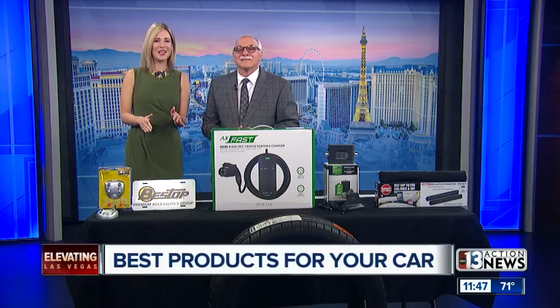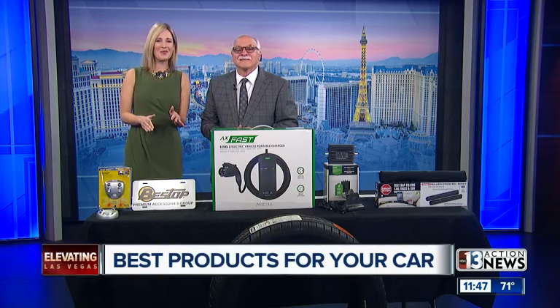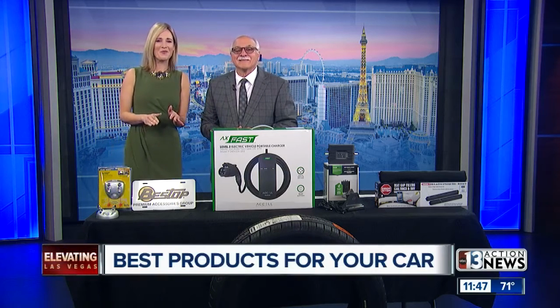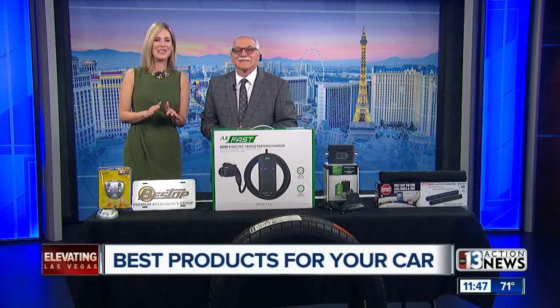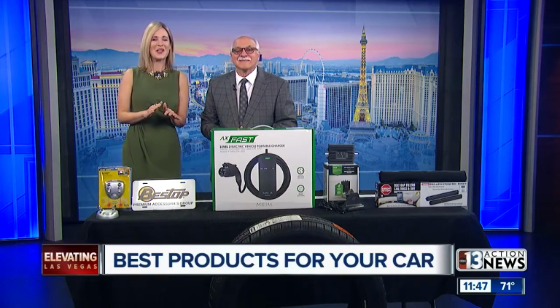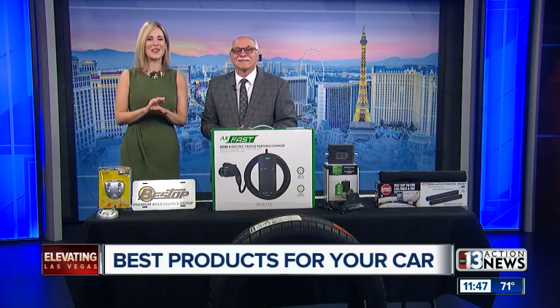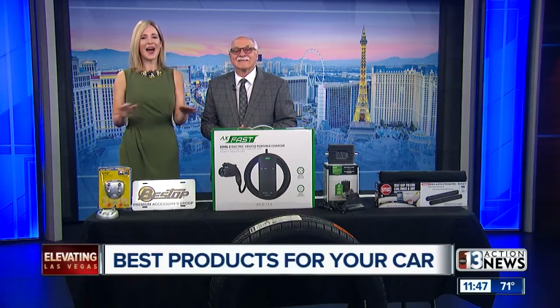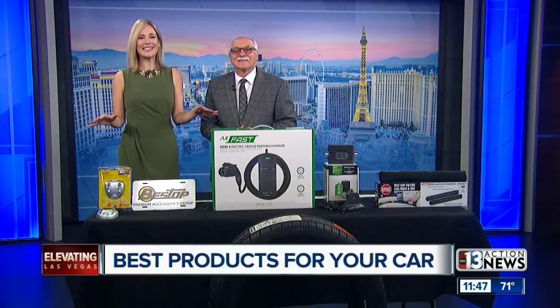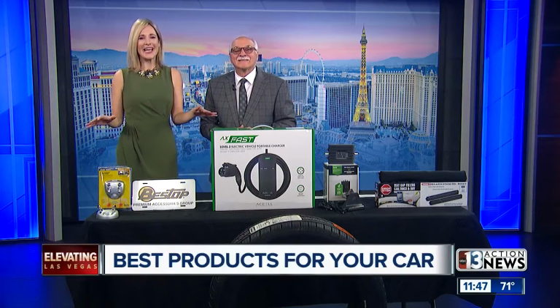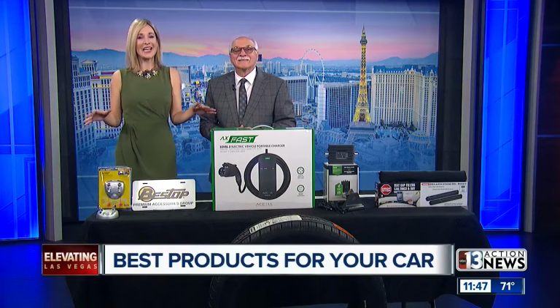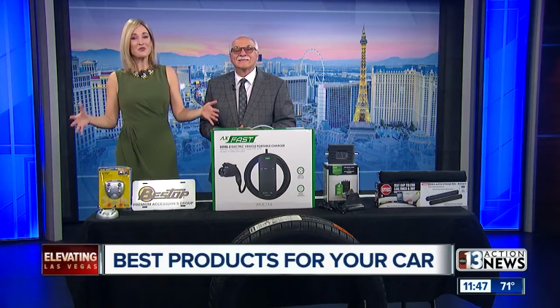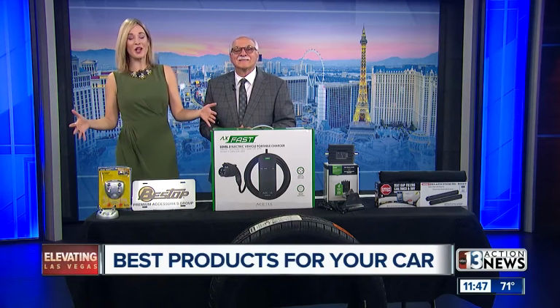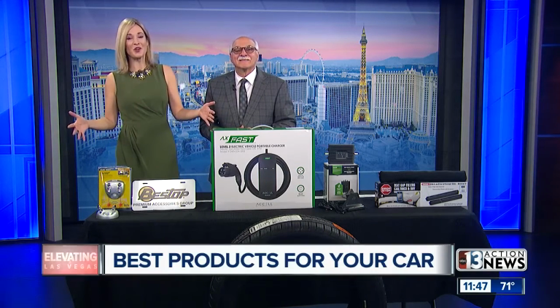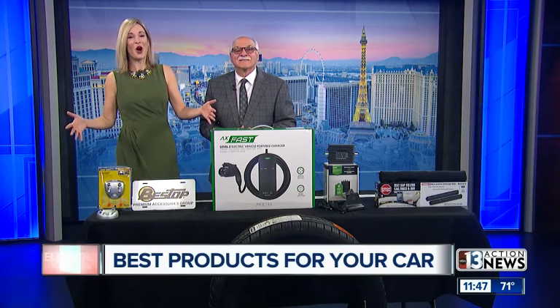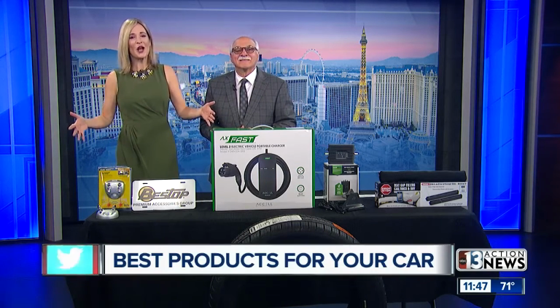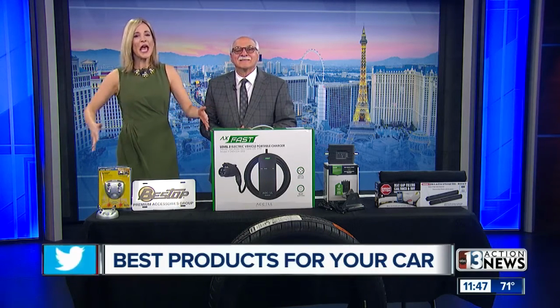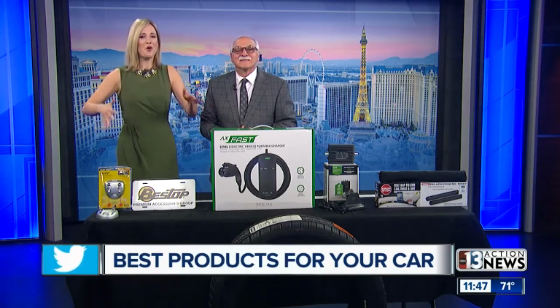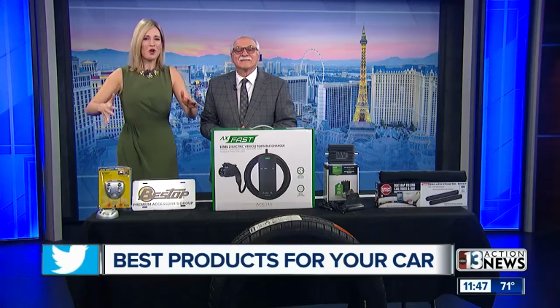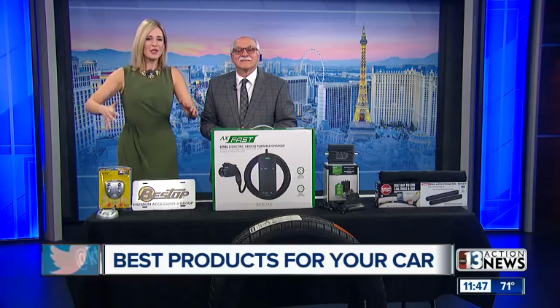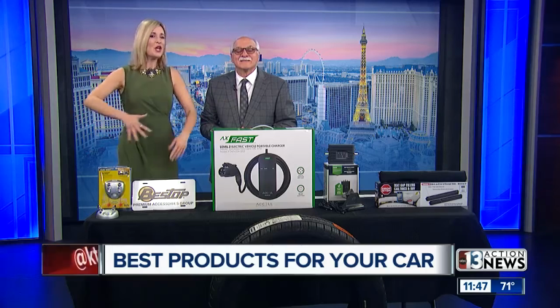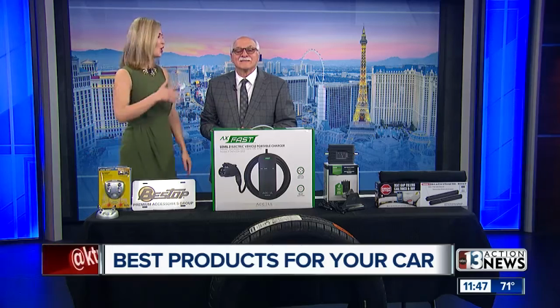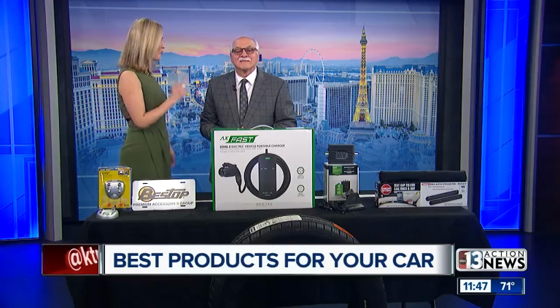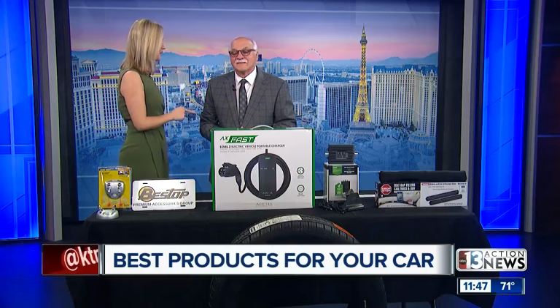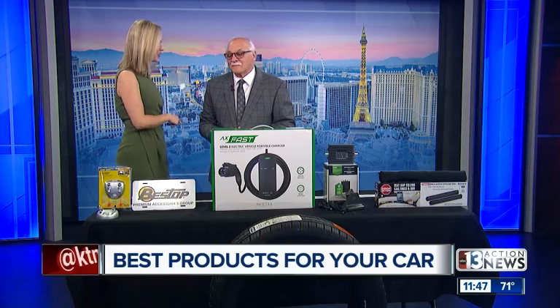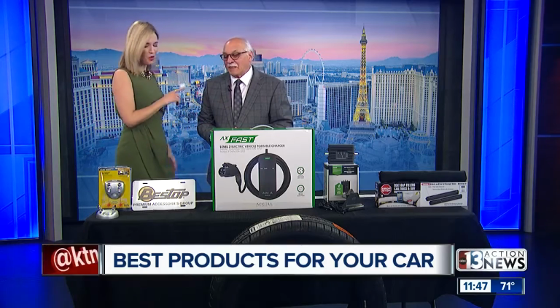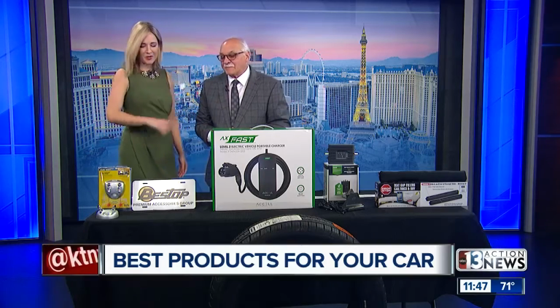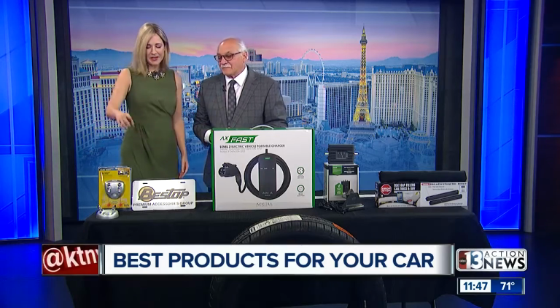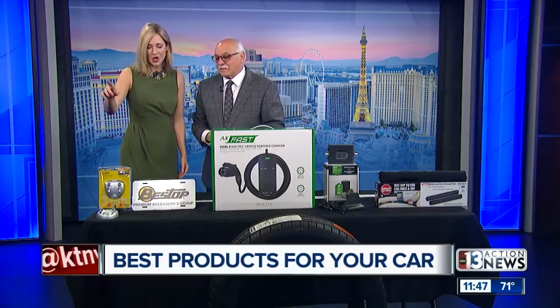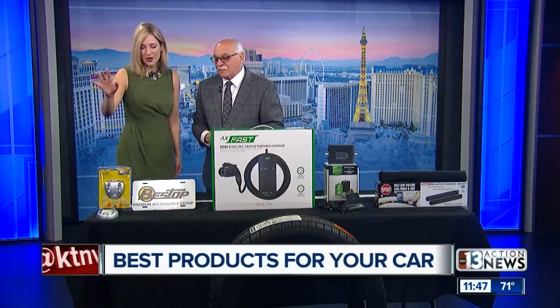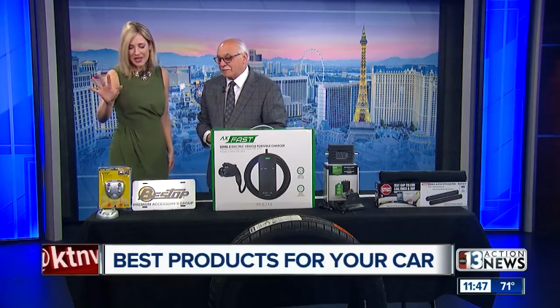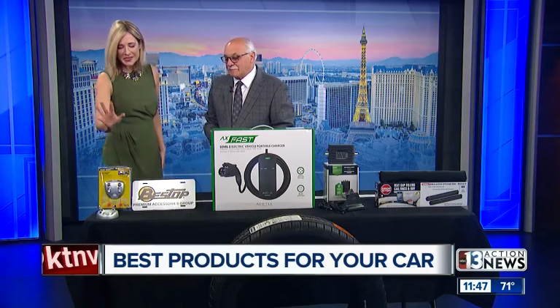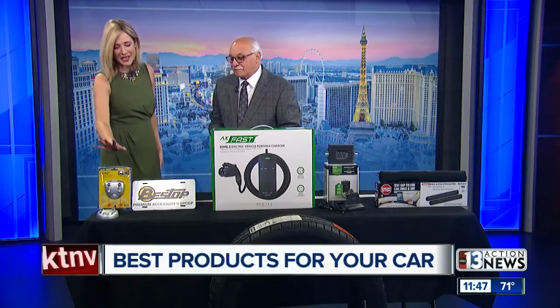Dr. Frank is back with details on the hottest tech and other products for your car. What products are you recommending this morning, Frank? Let's start with this laser.